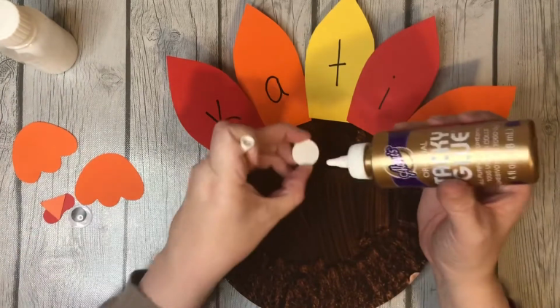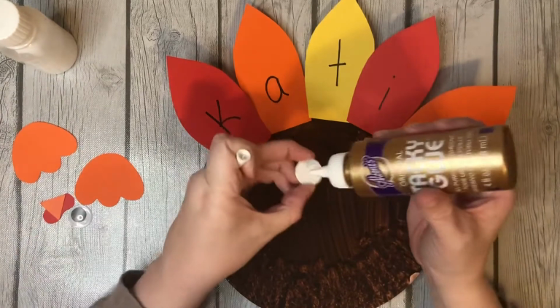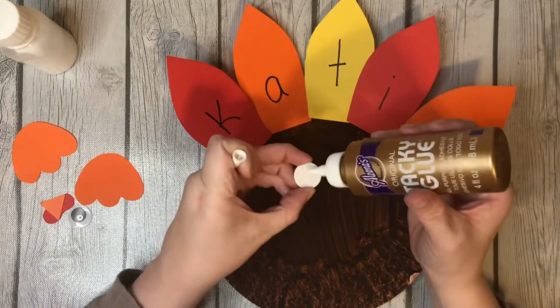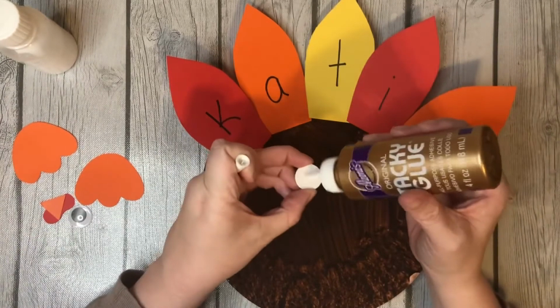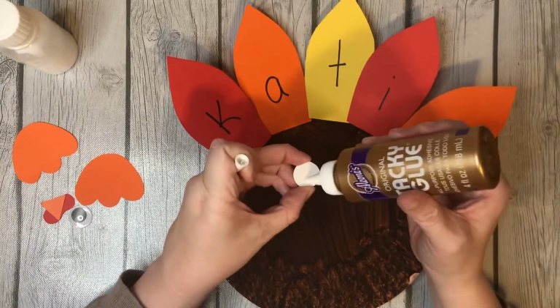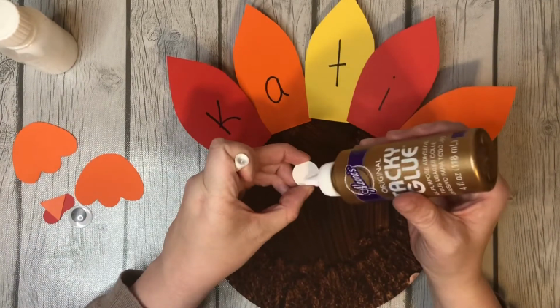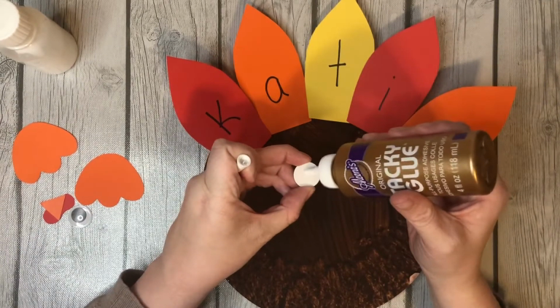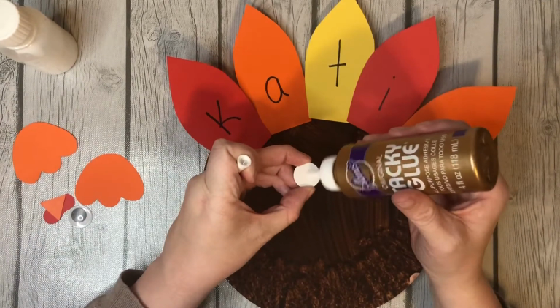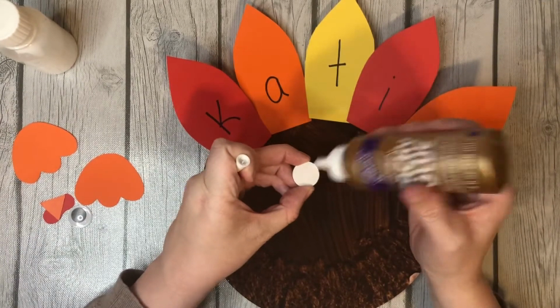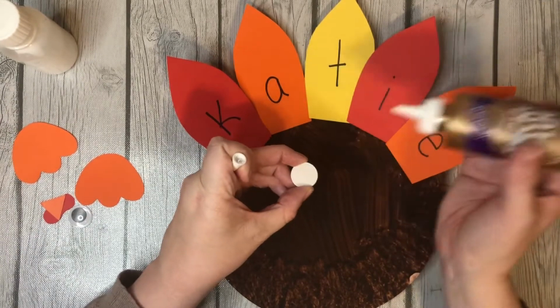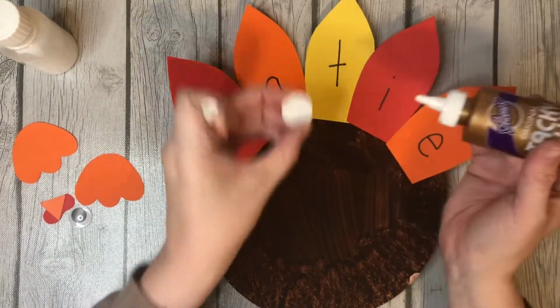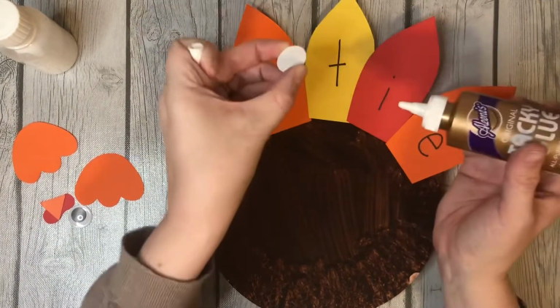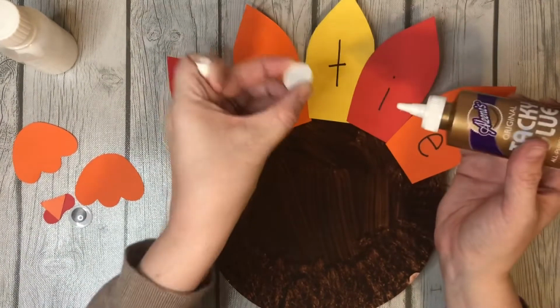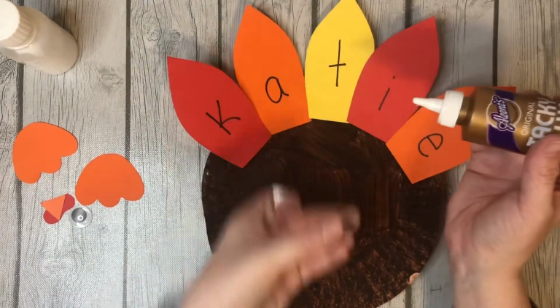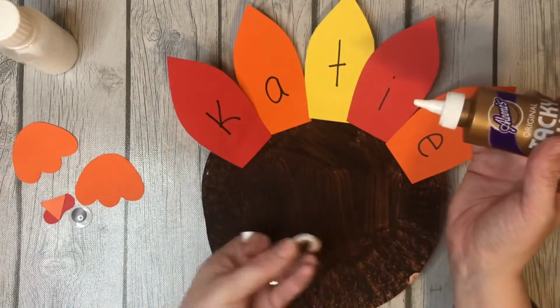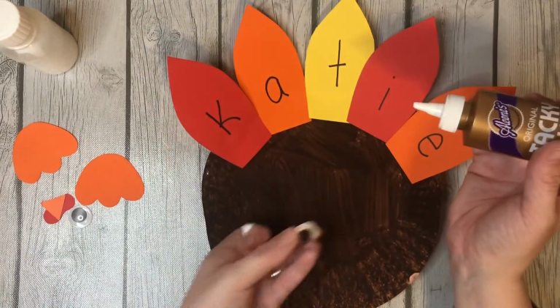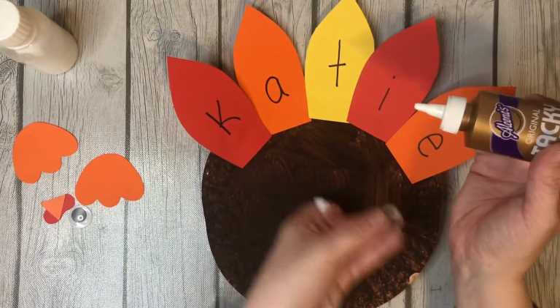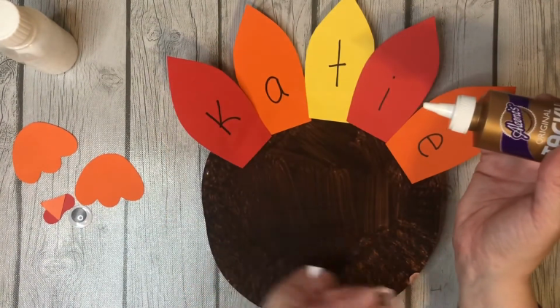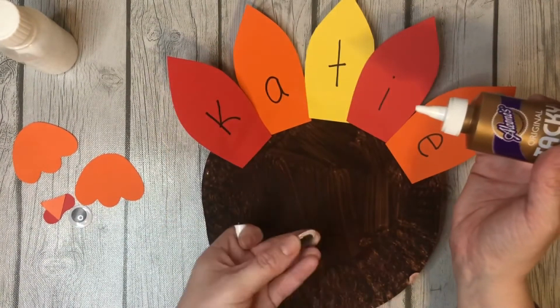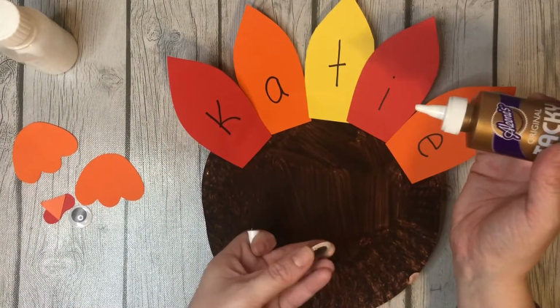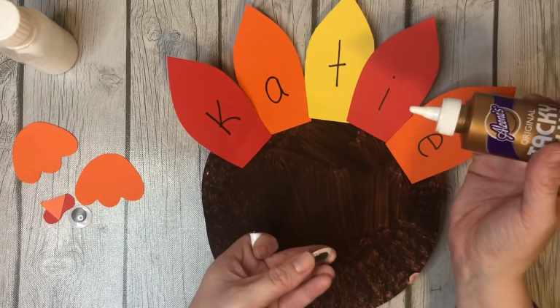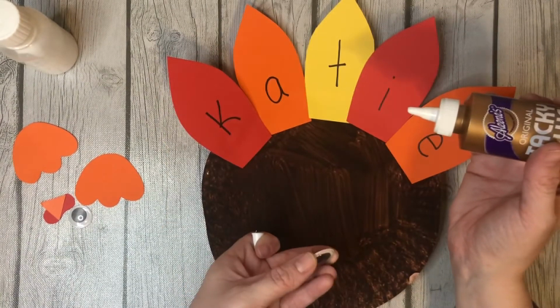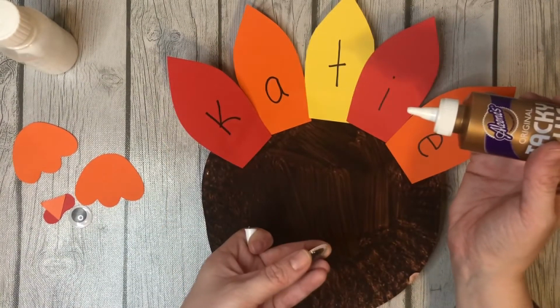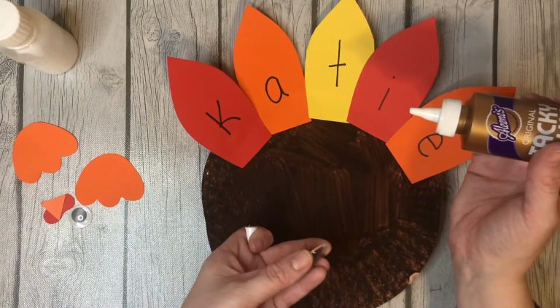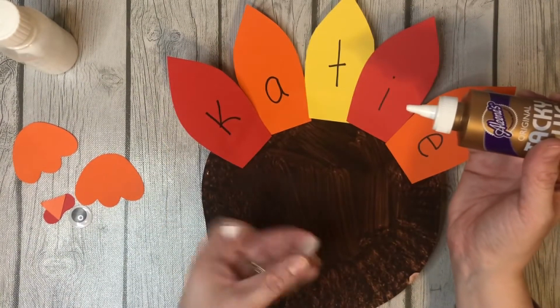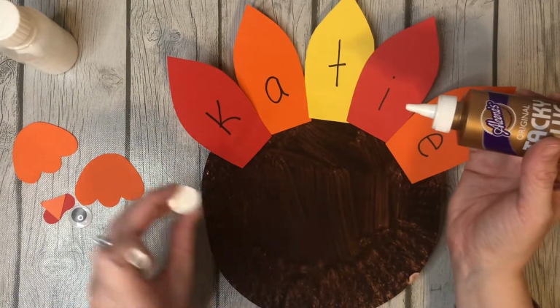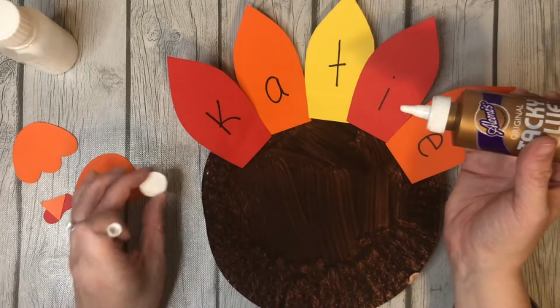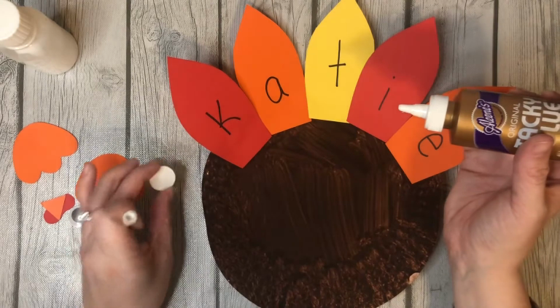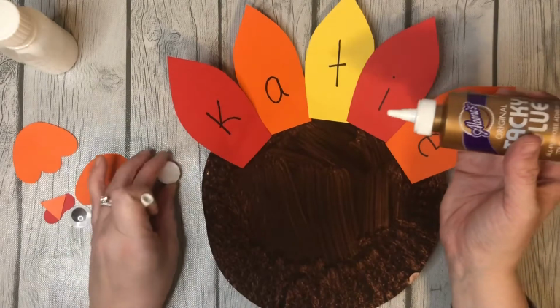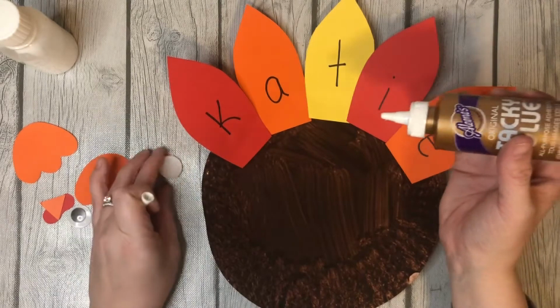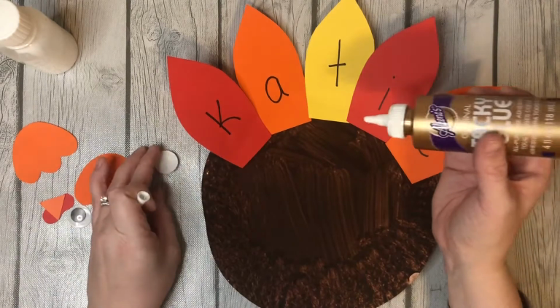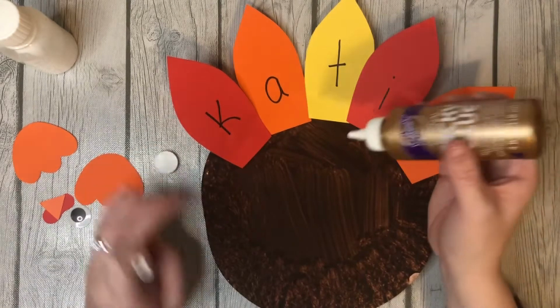Often I'll put glue on the eye and then hand it to them and then they'll put it wherever they want. It's really cute where it ends up.